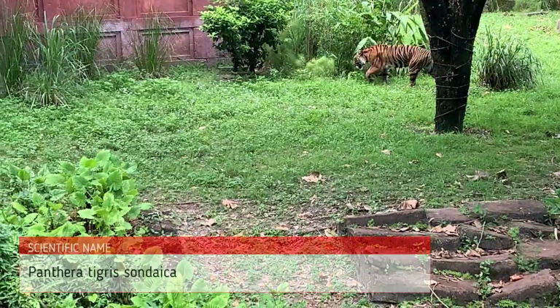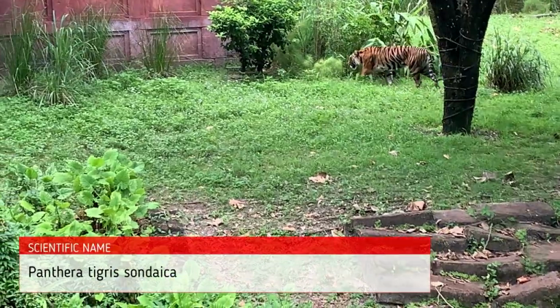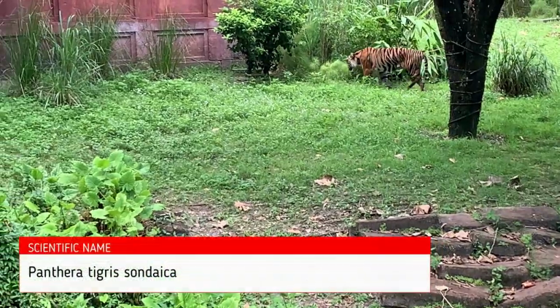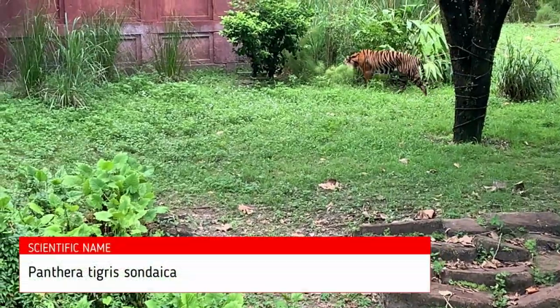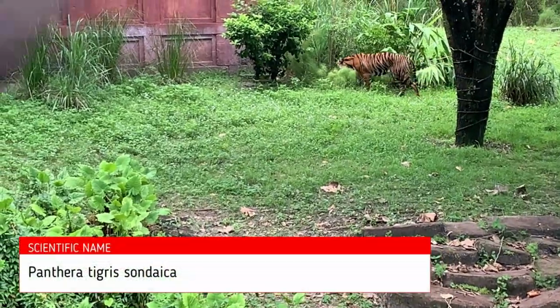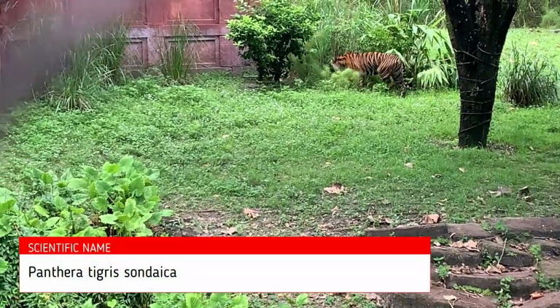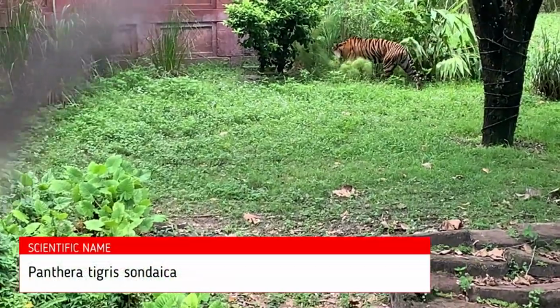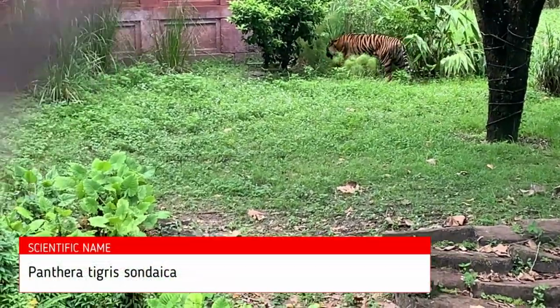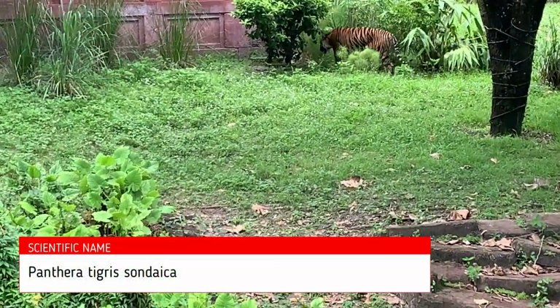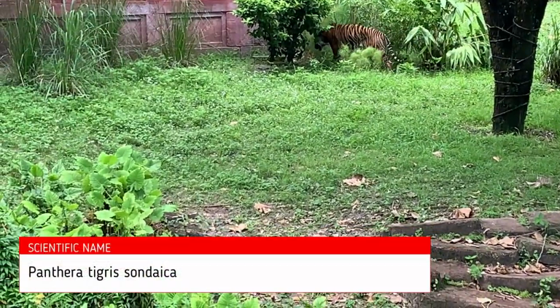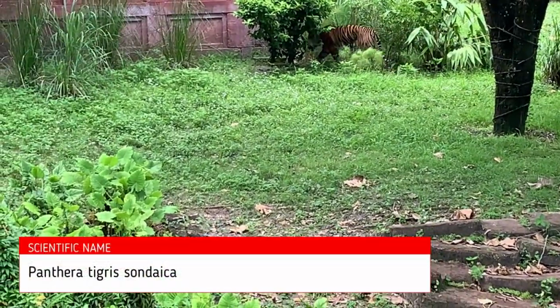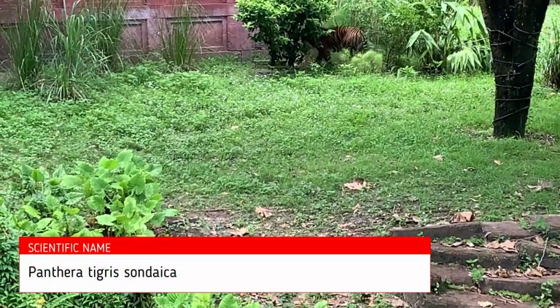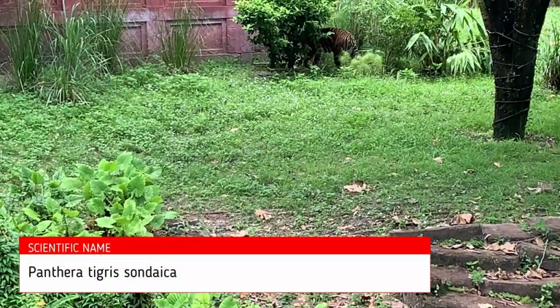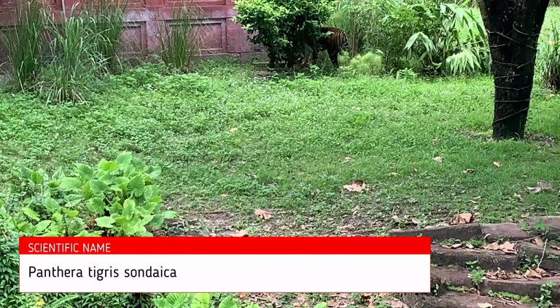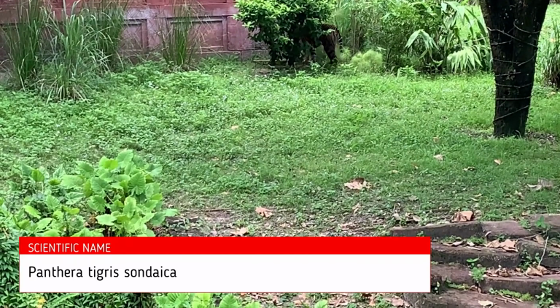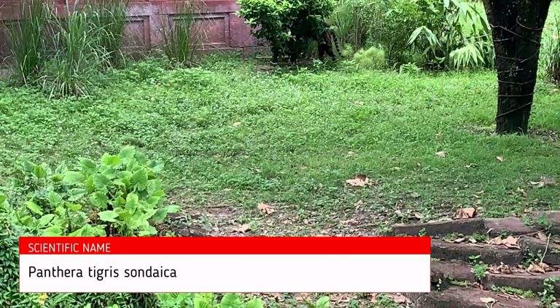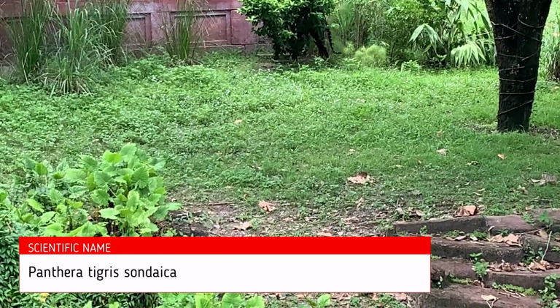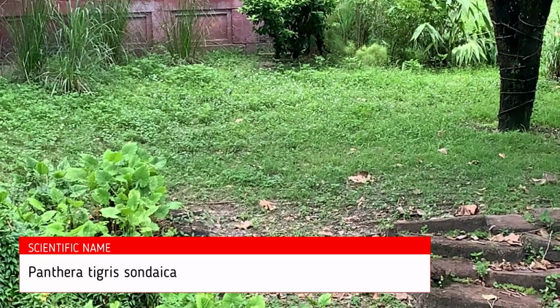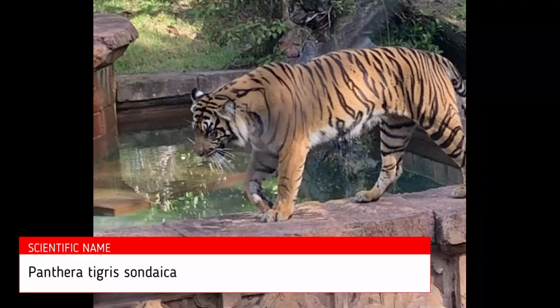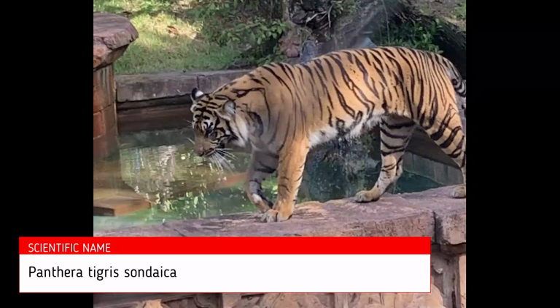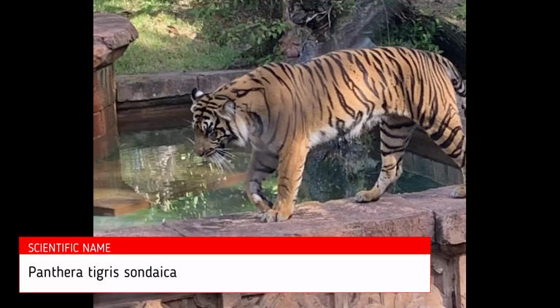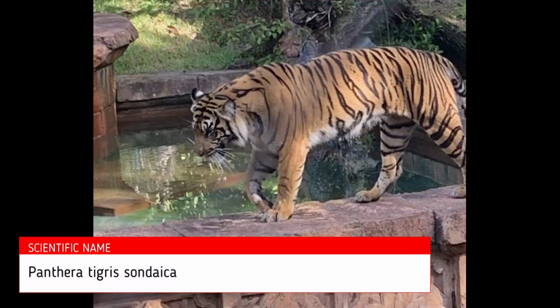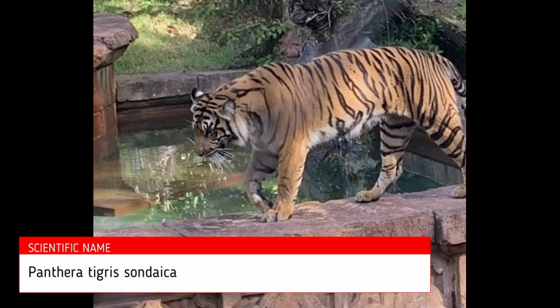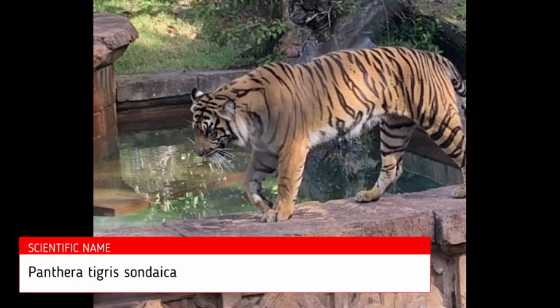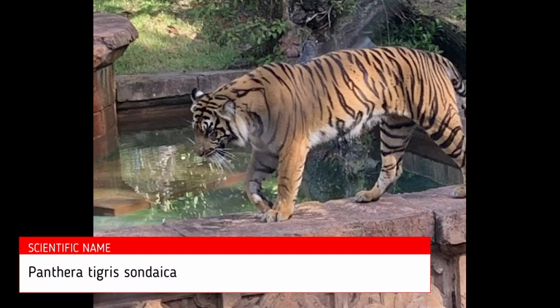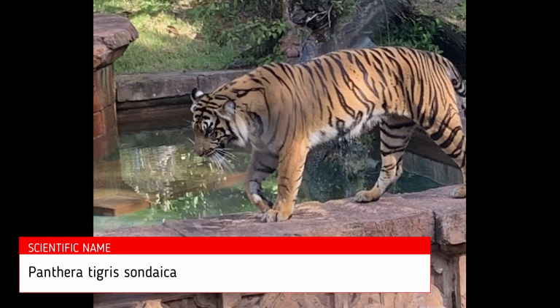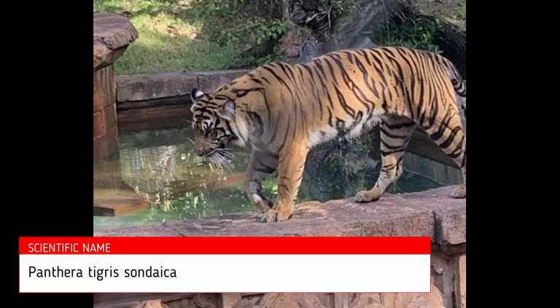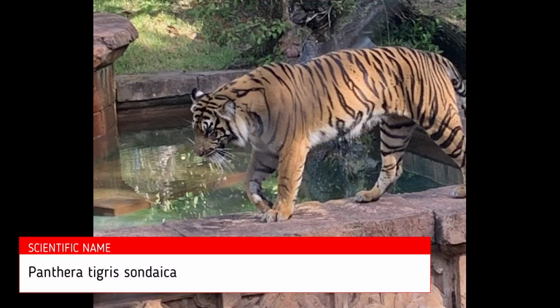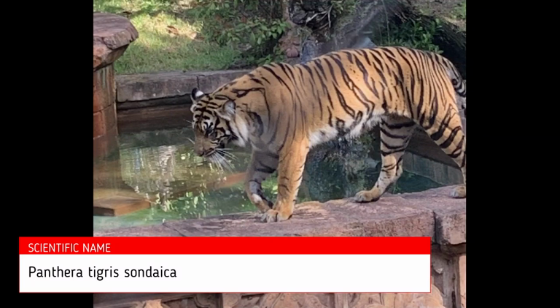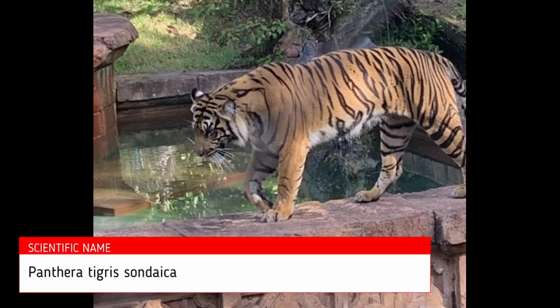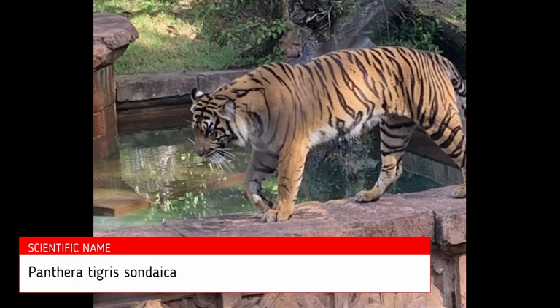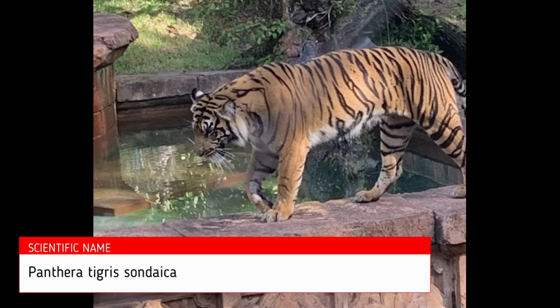The scientific name of the Sumatran tiger is Panthera tigris sondaica.